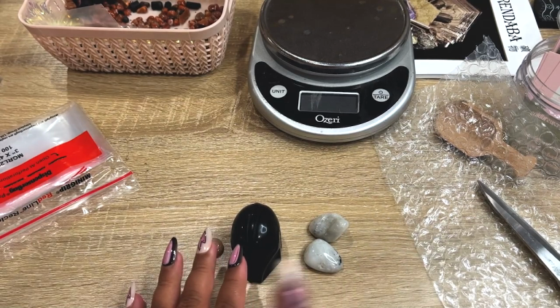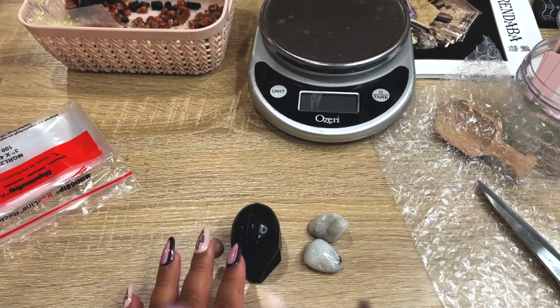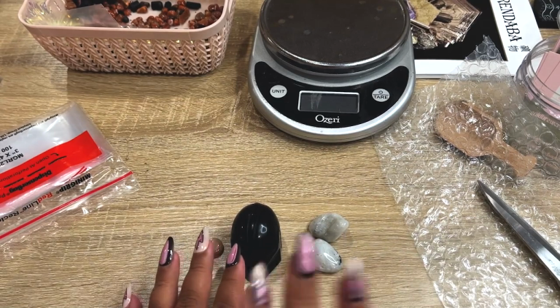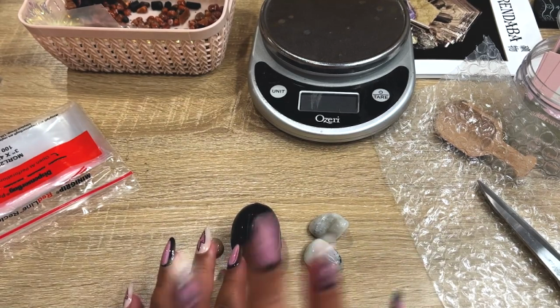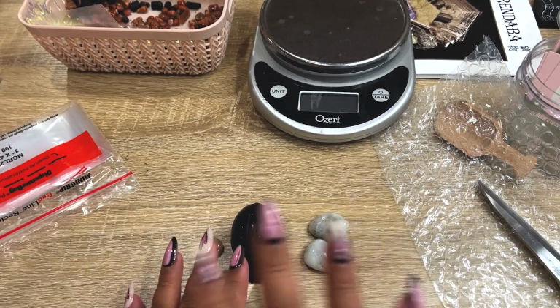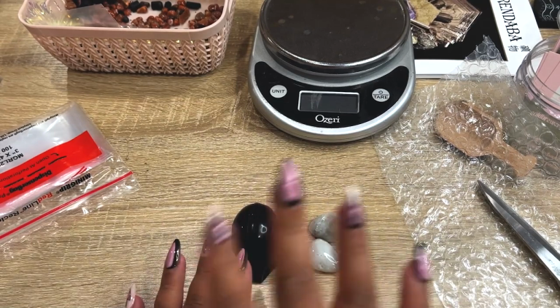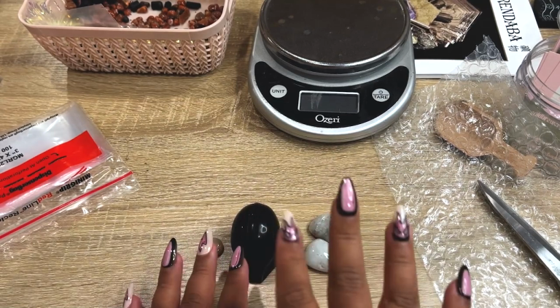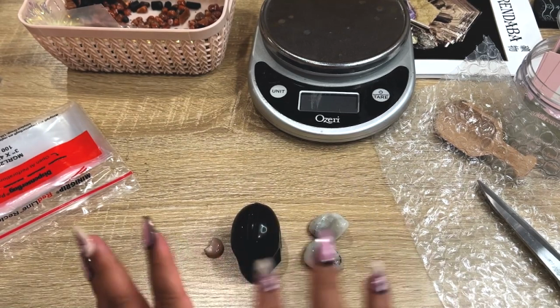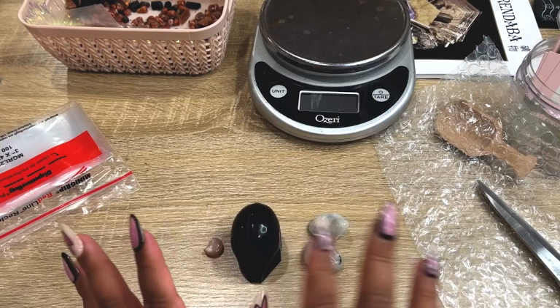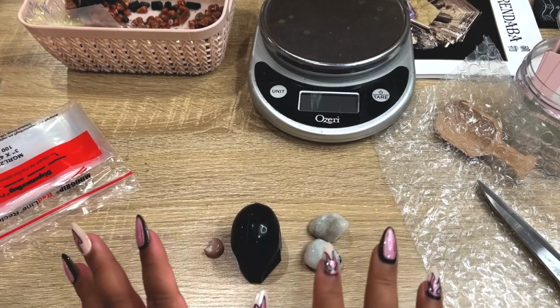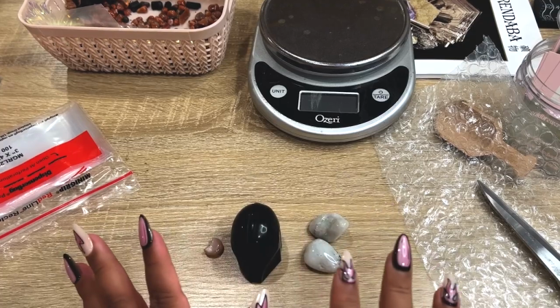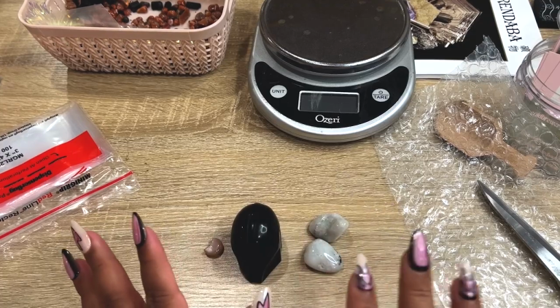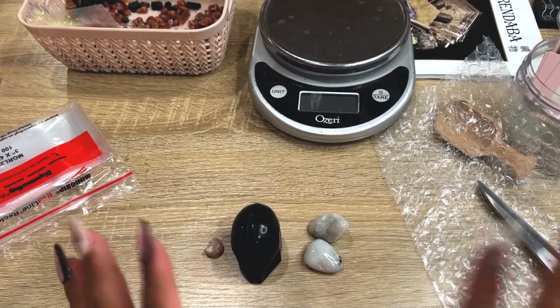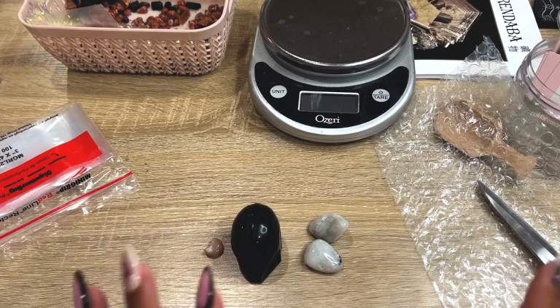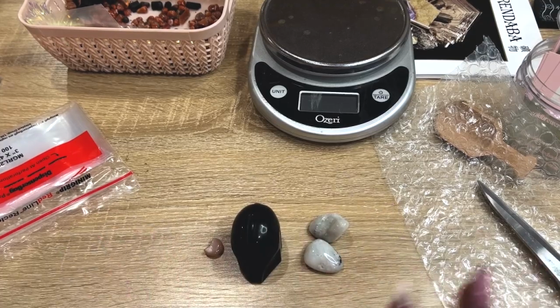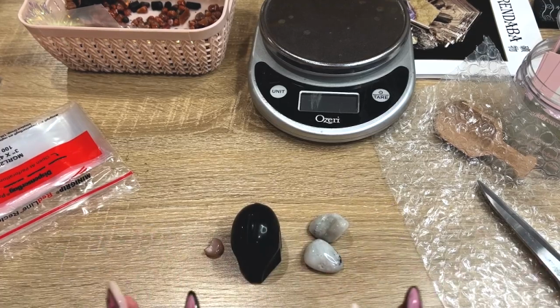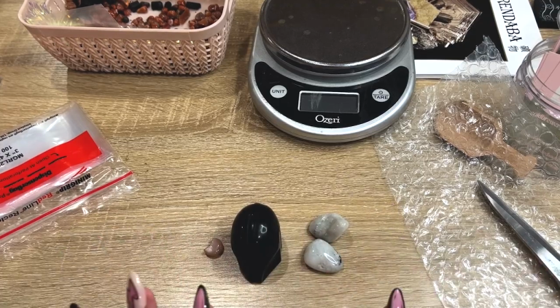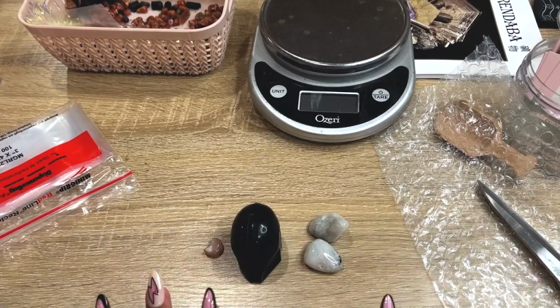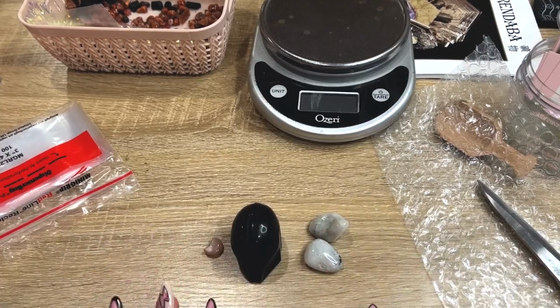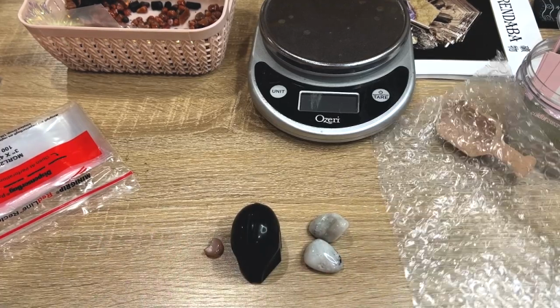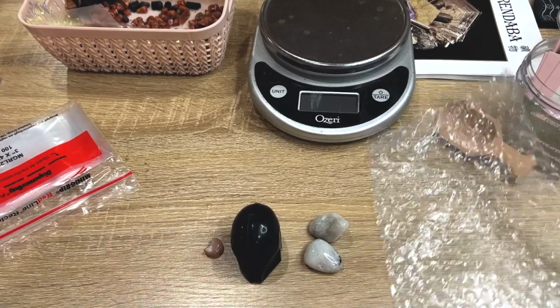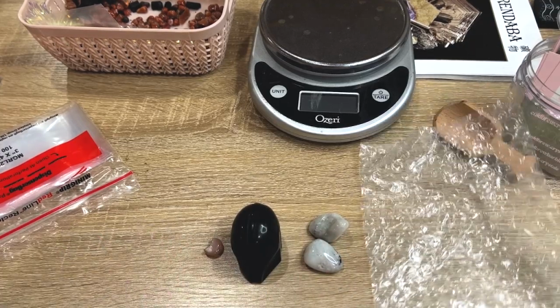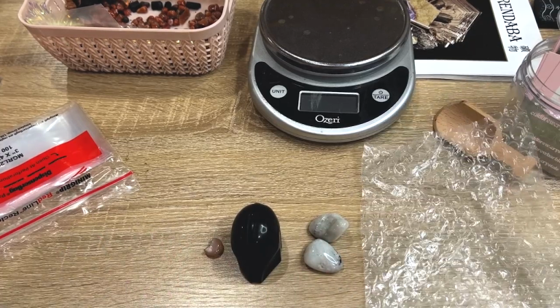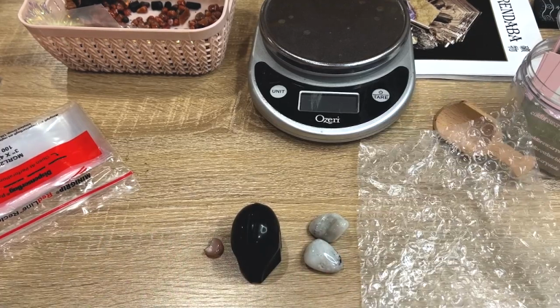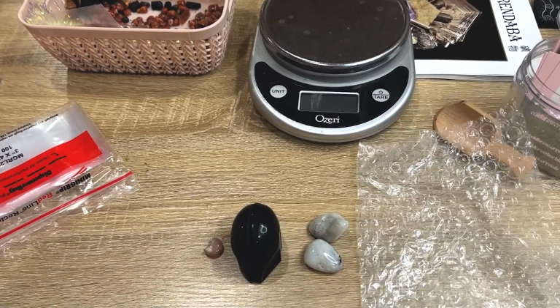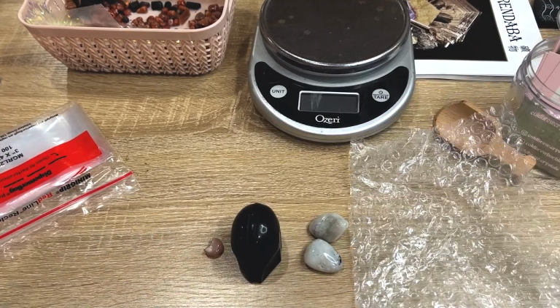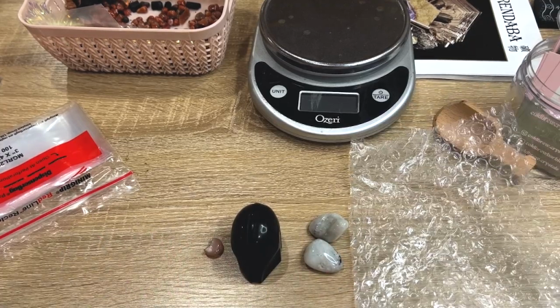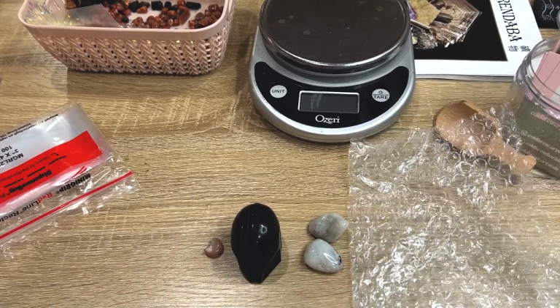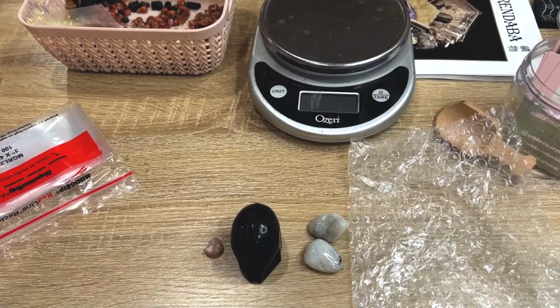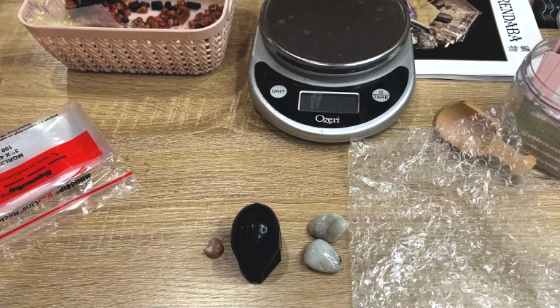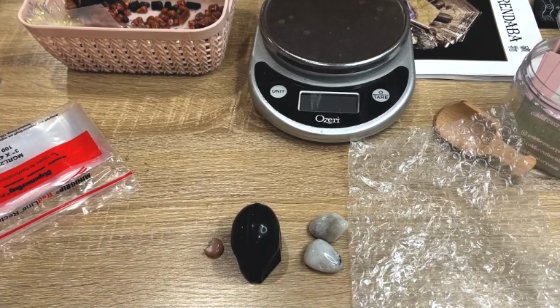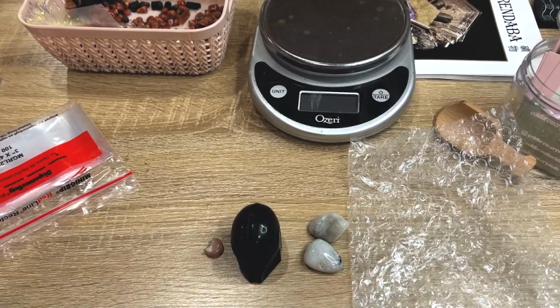We've got about an hour to get everything to the post office, which is plenty of time. I need to stop blabbing — let's go.